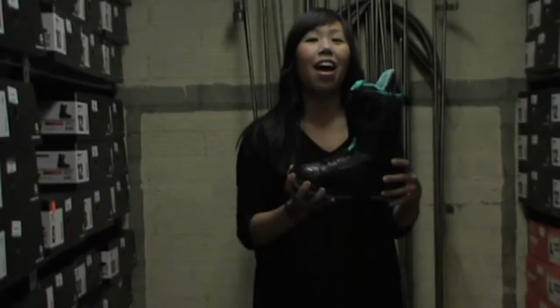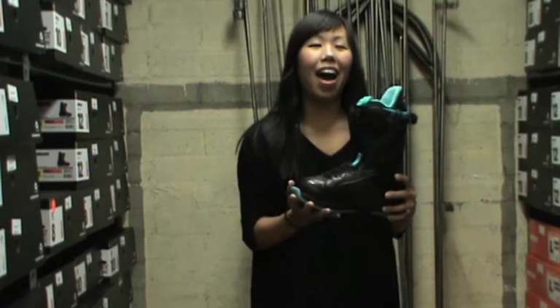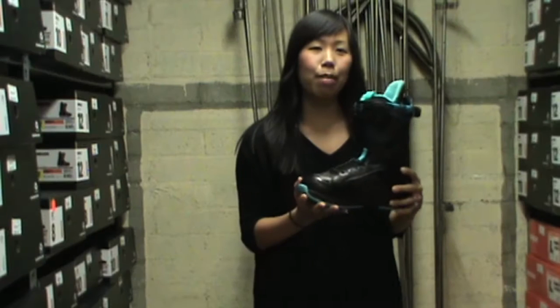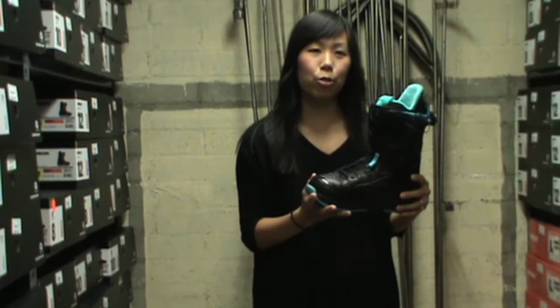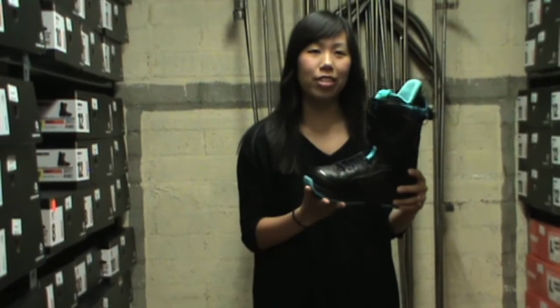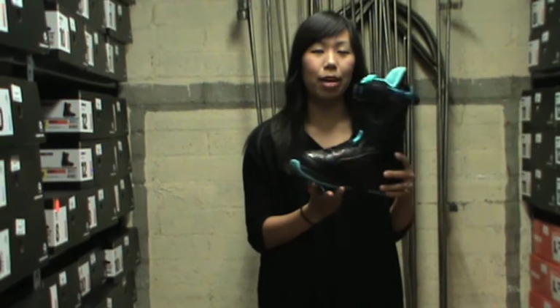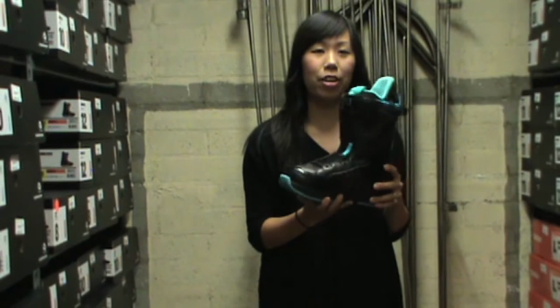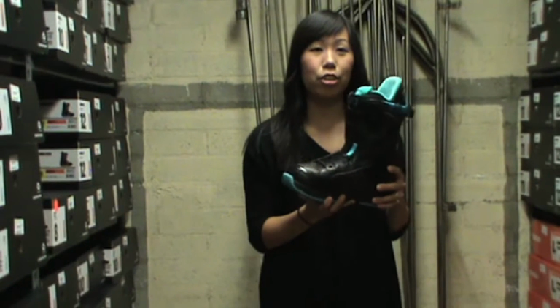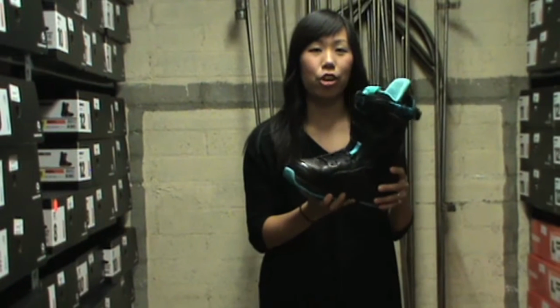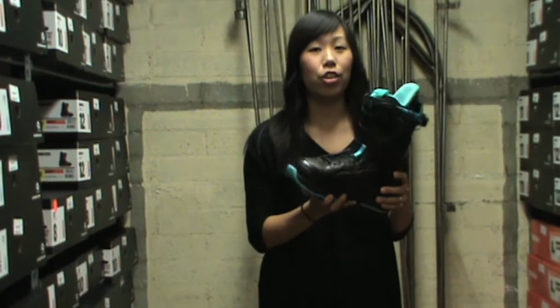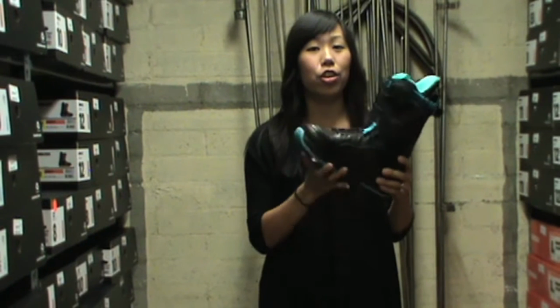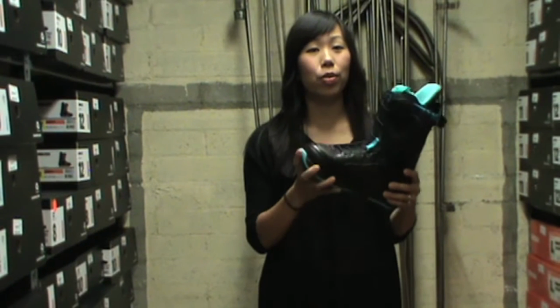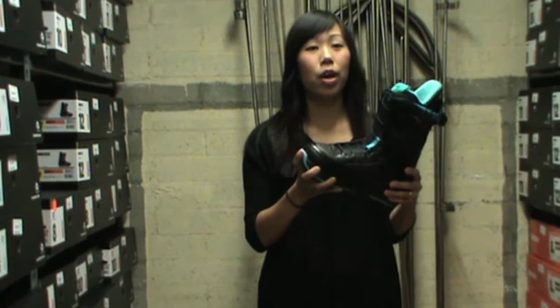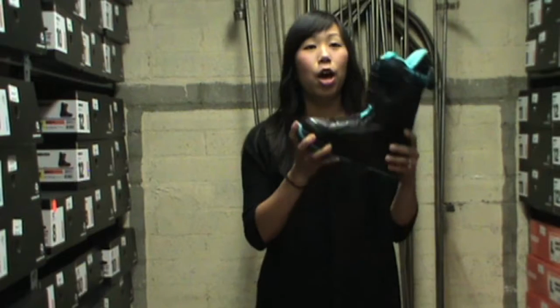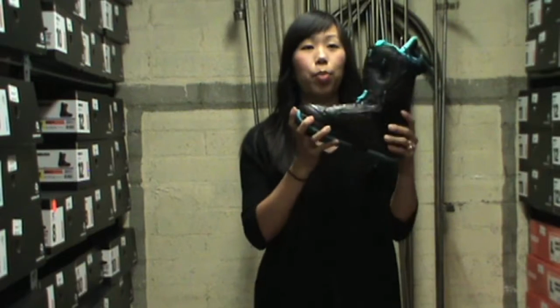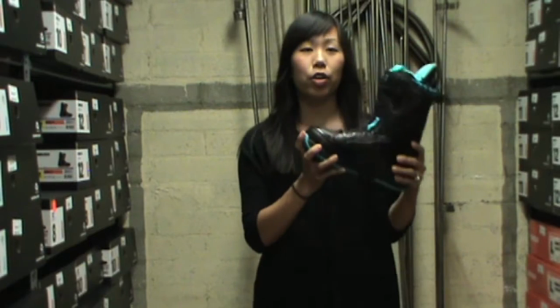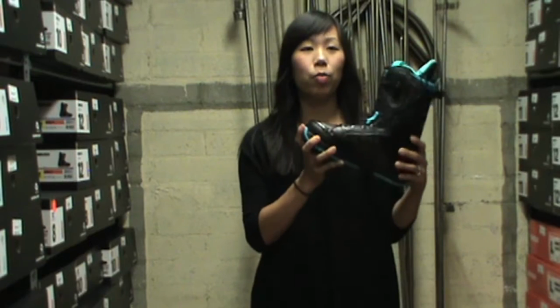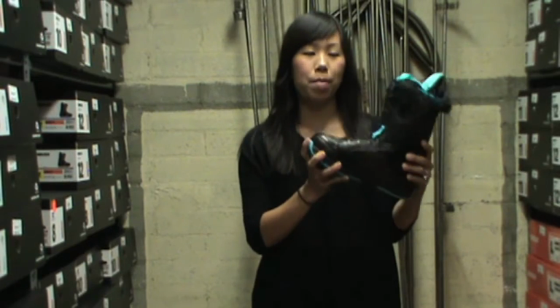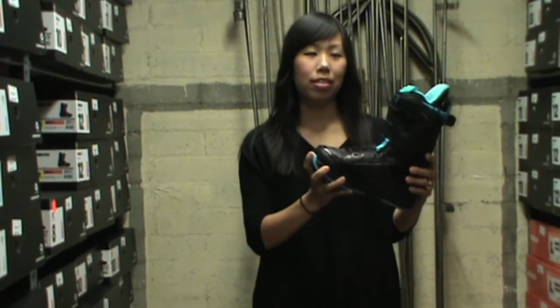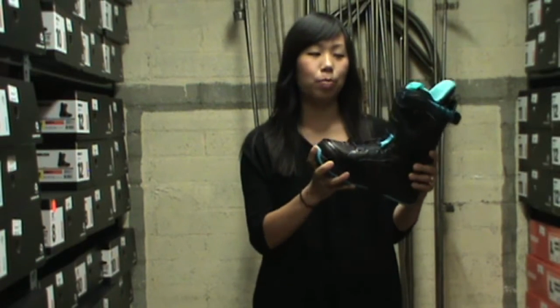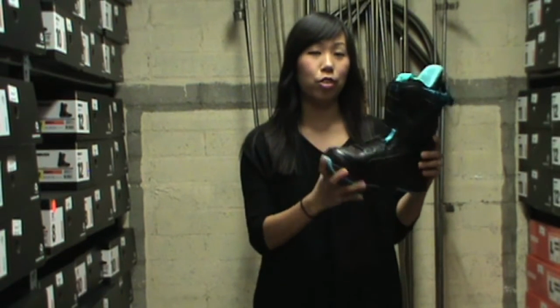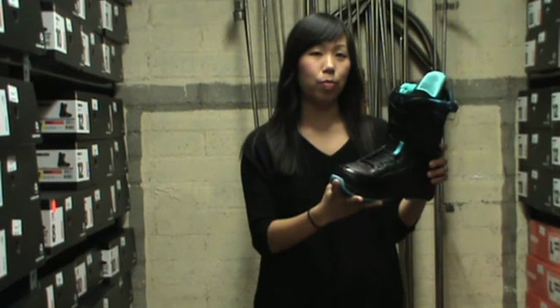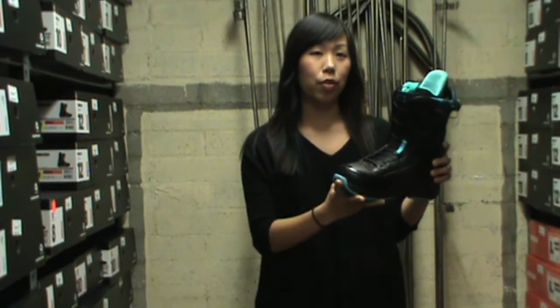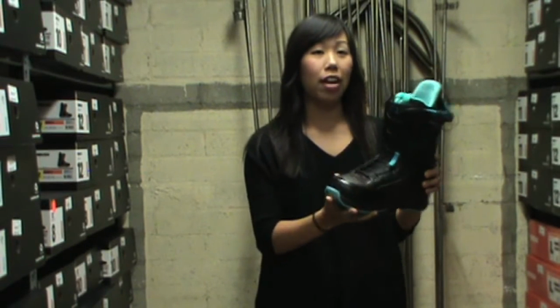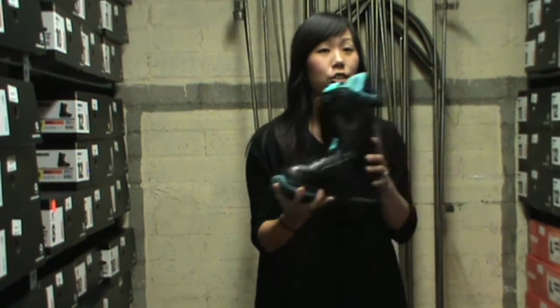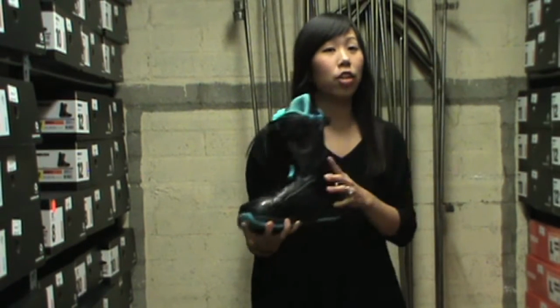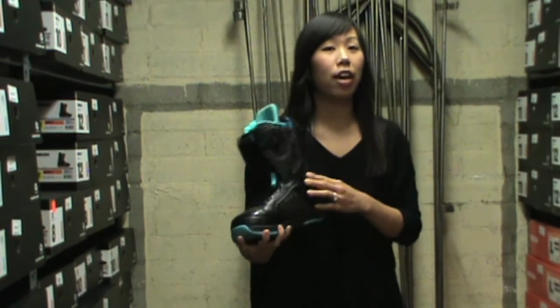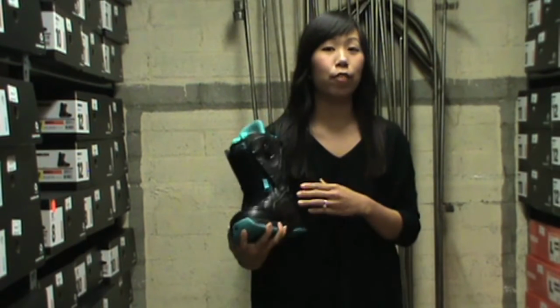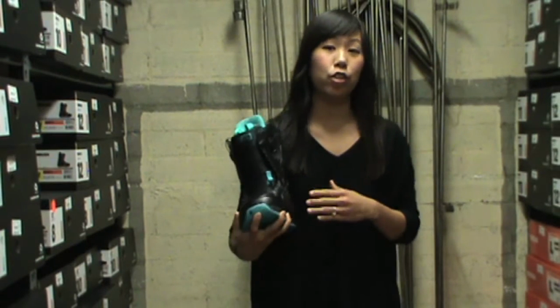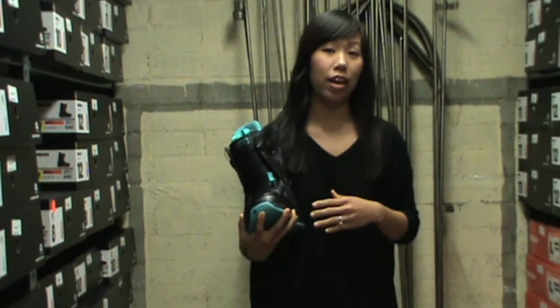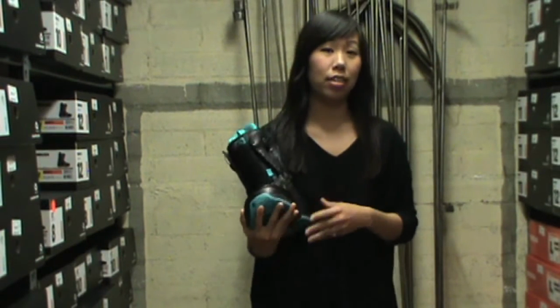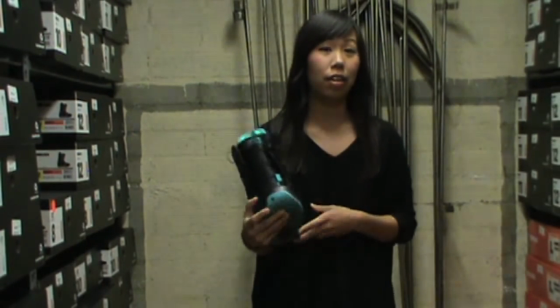Hi, I'm Jules, and I'm here to show you the new Burton Women's Boutique Boot, and it's new in the line for 2011.